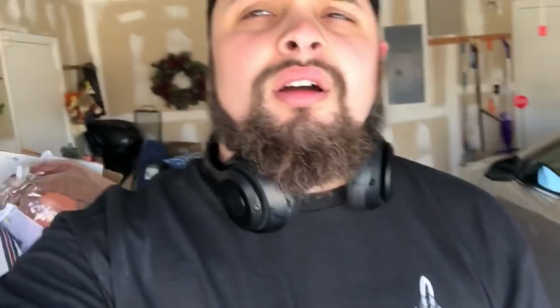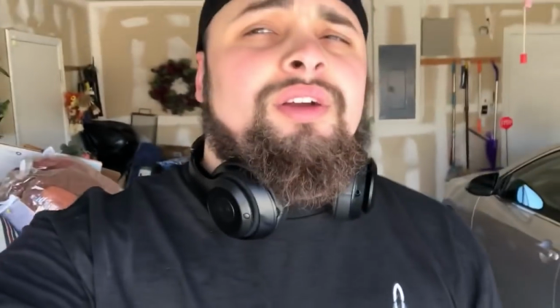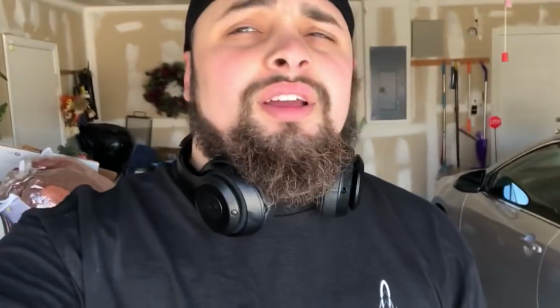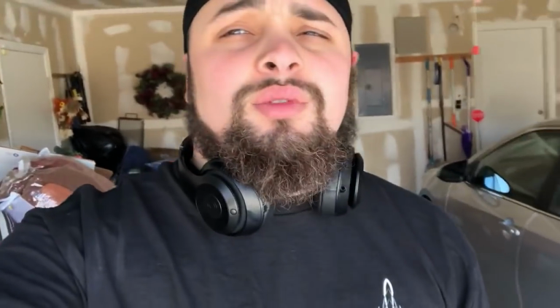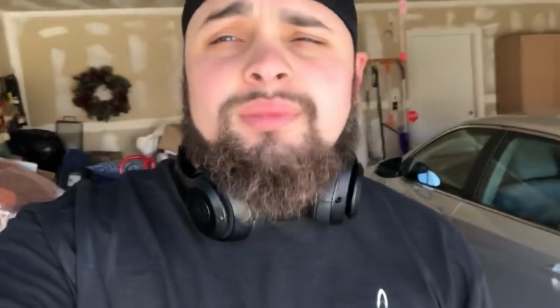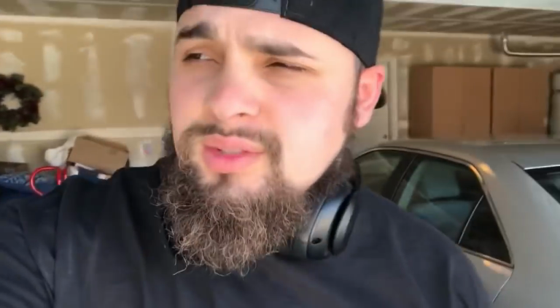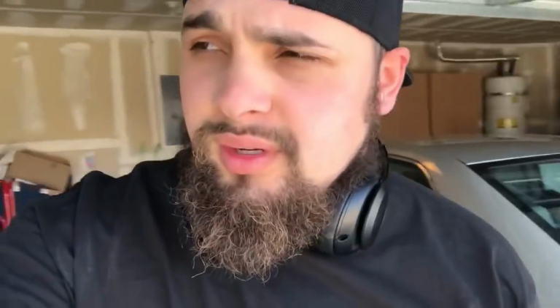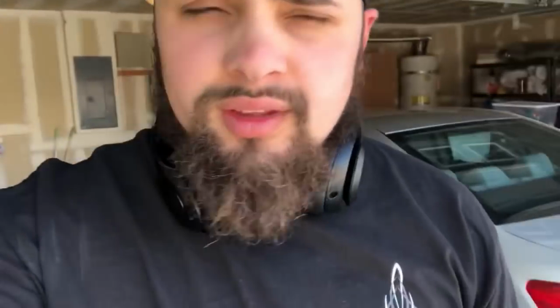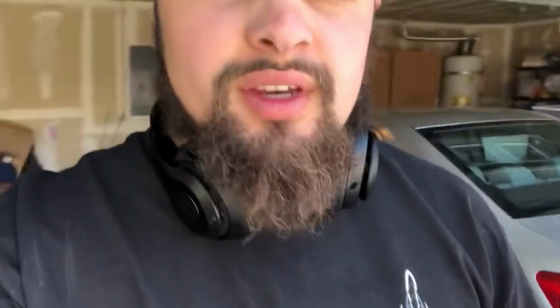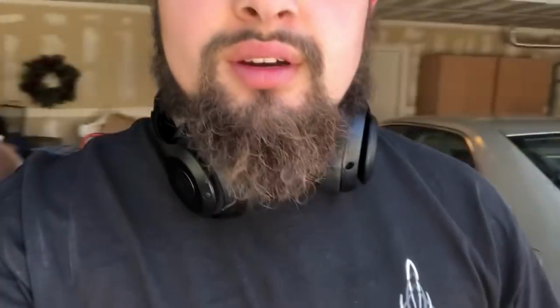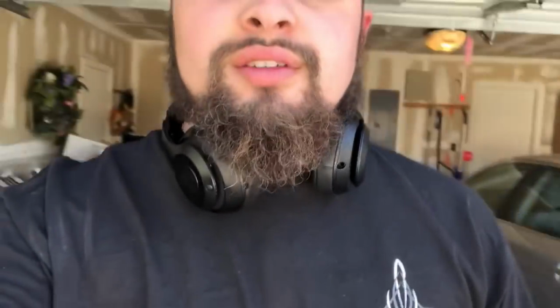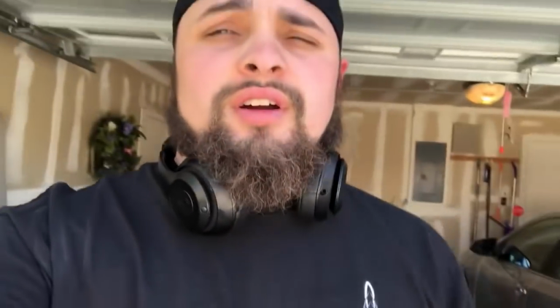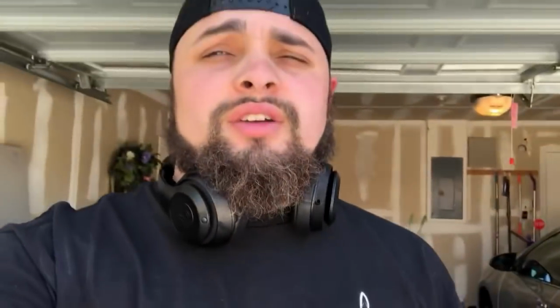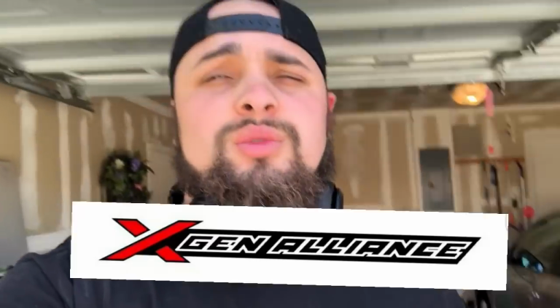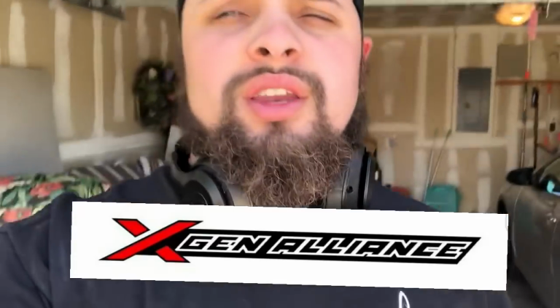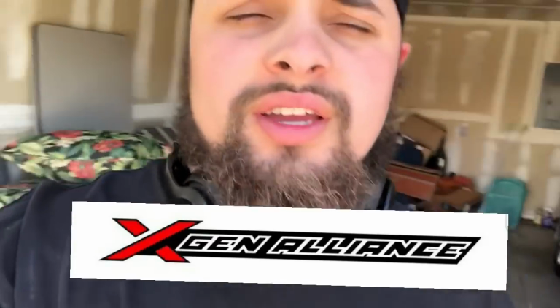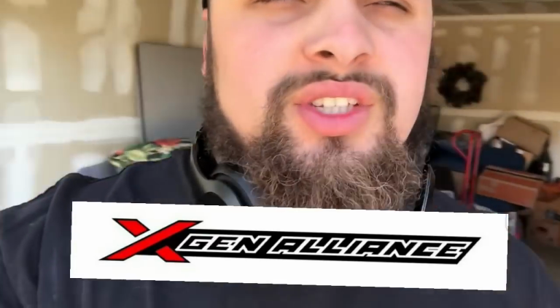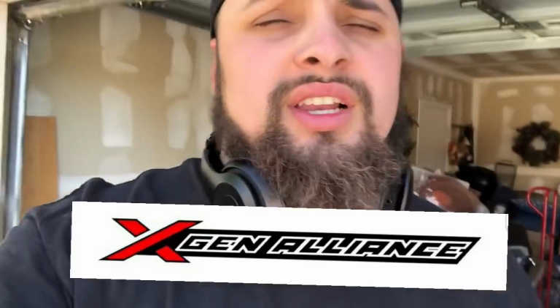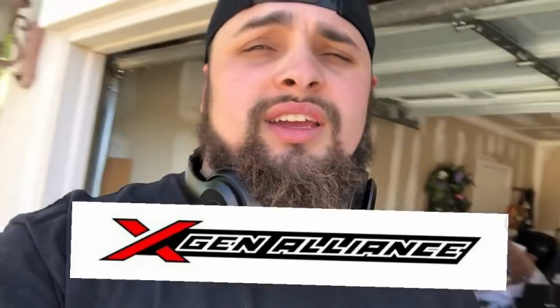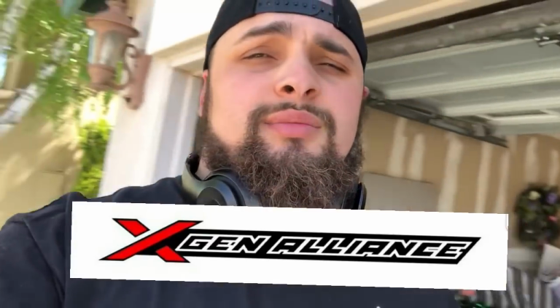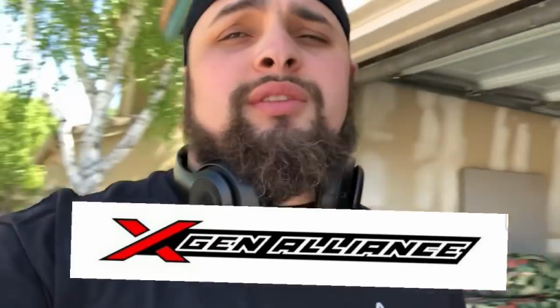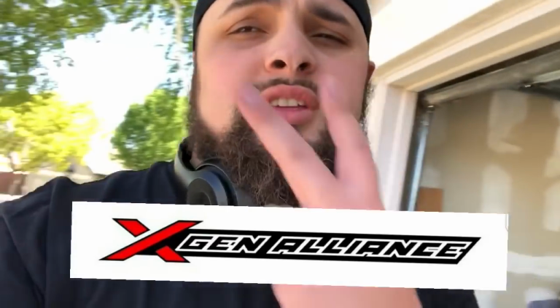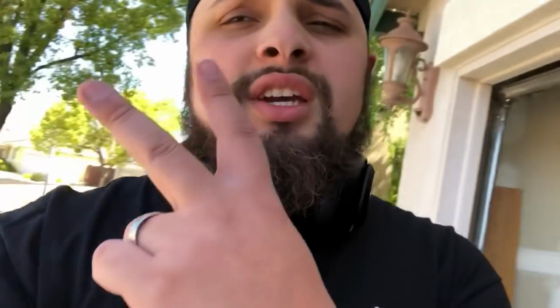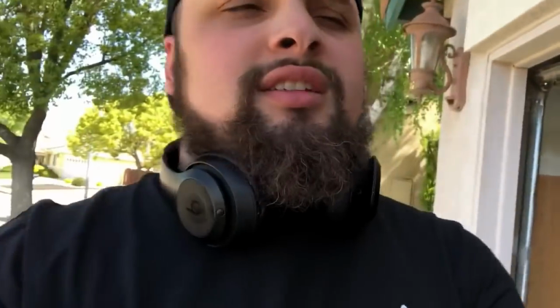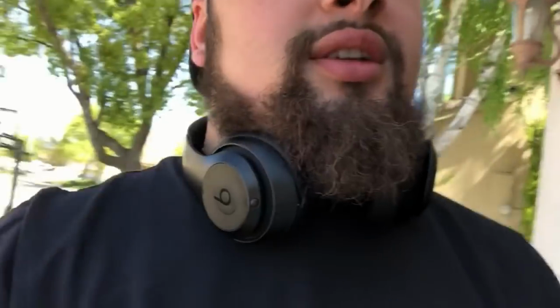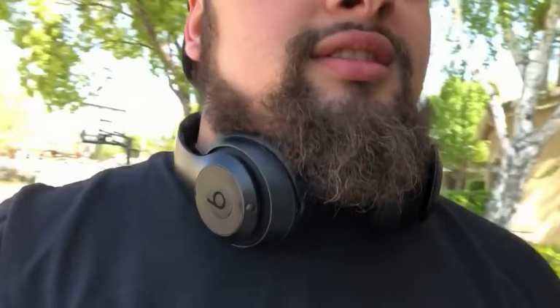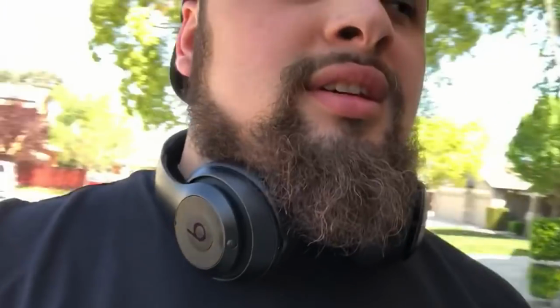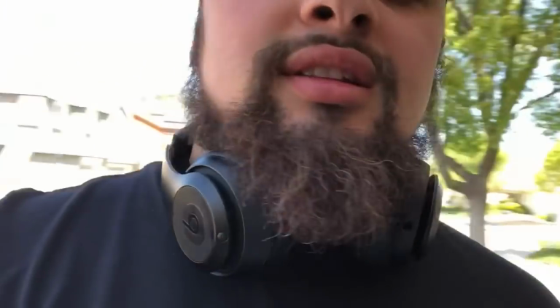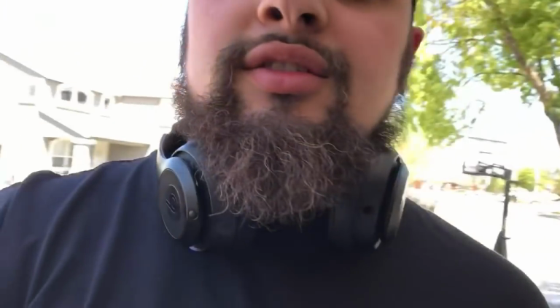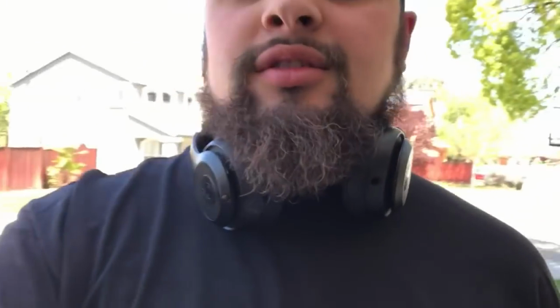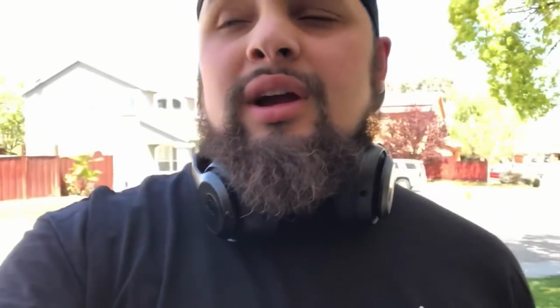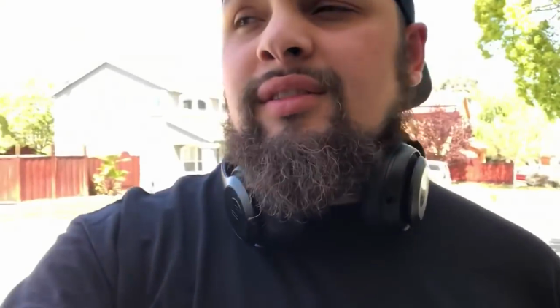Alrighty guys, welcome back to another video of our new channel X-Gen Alliance, previously Gen X Chris. Thanks for subscribing.